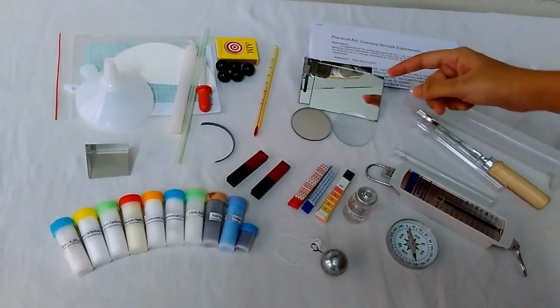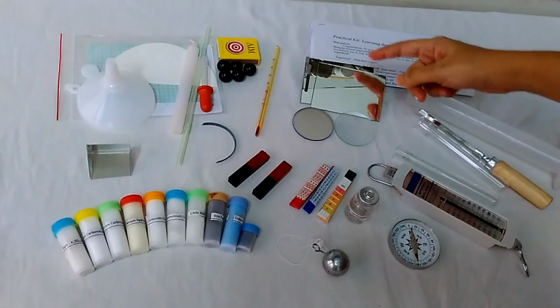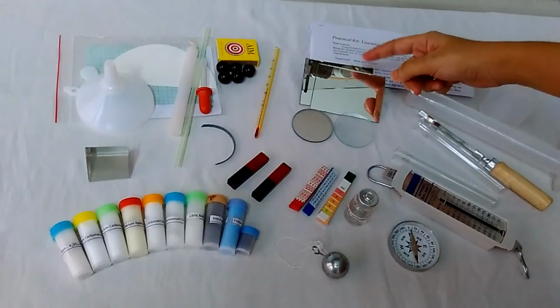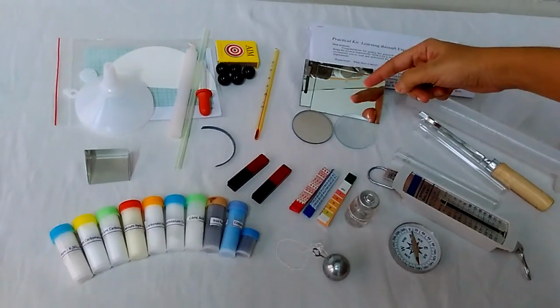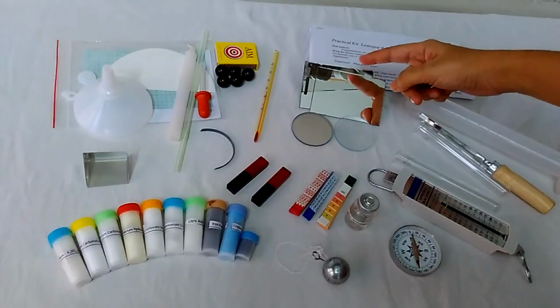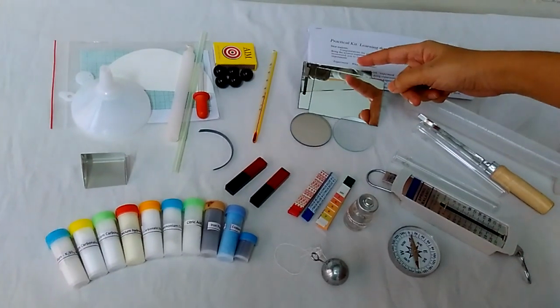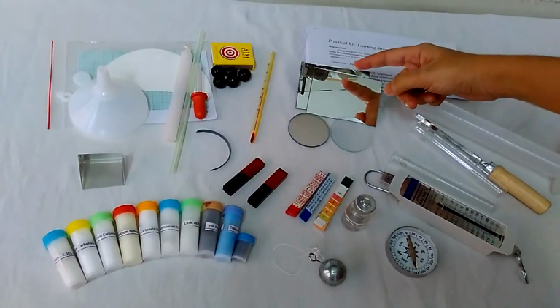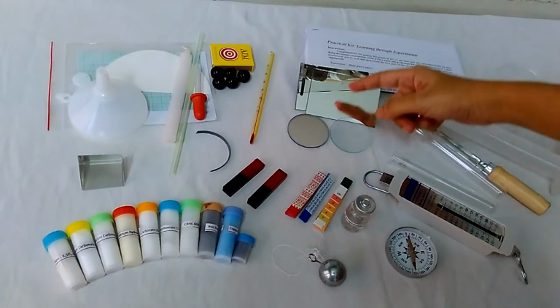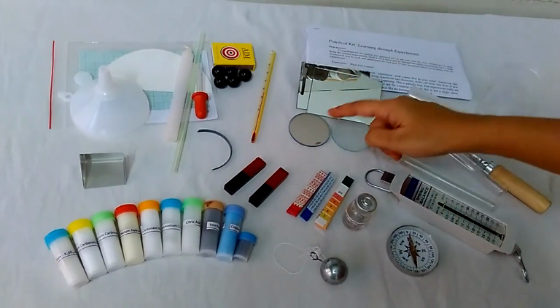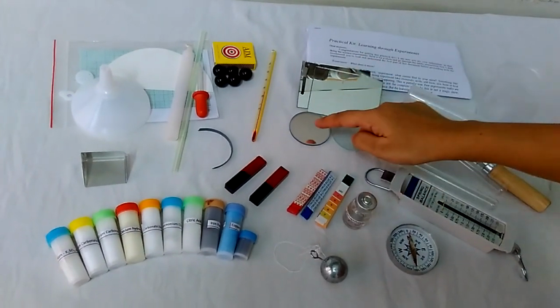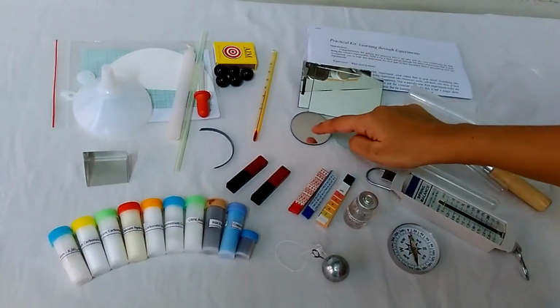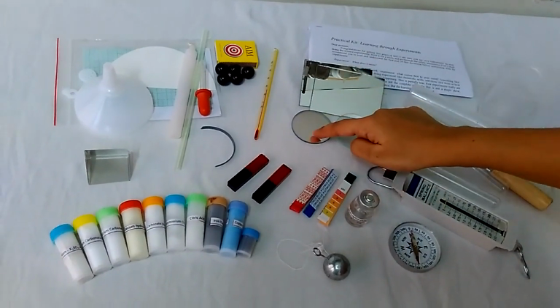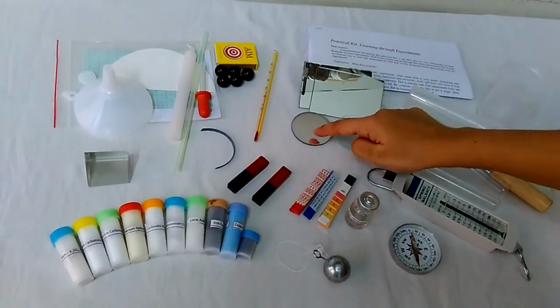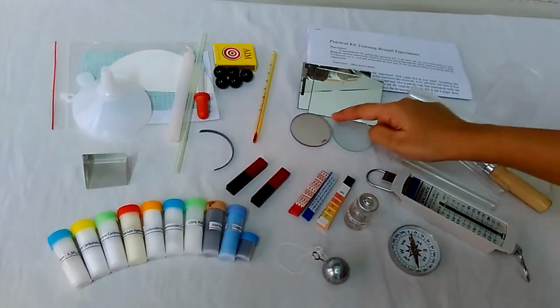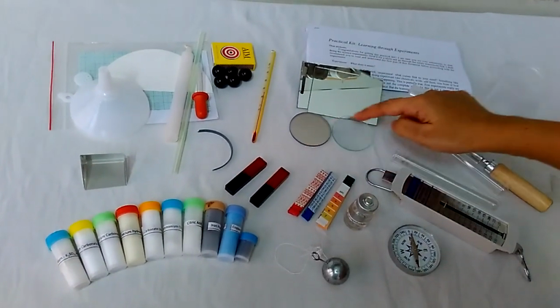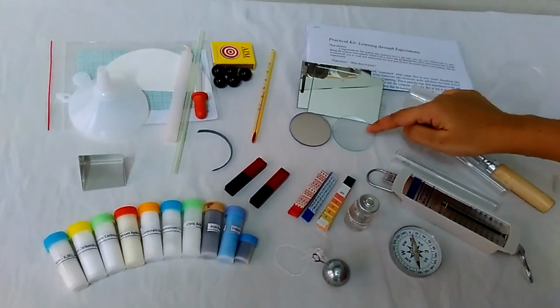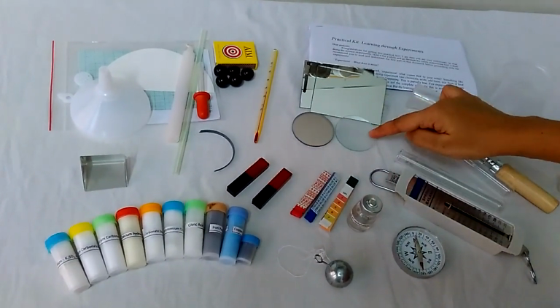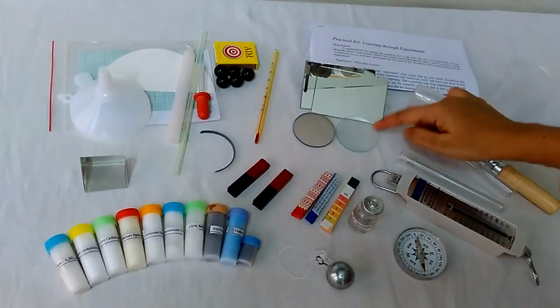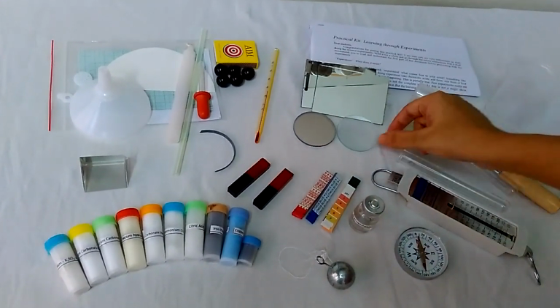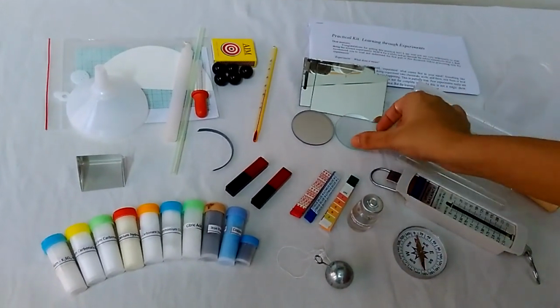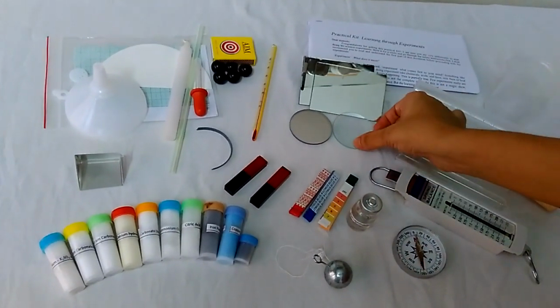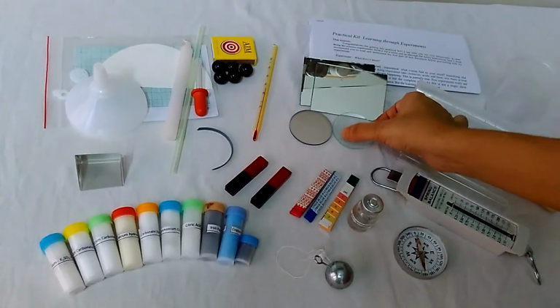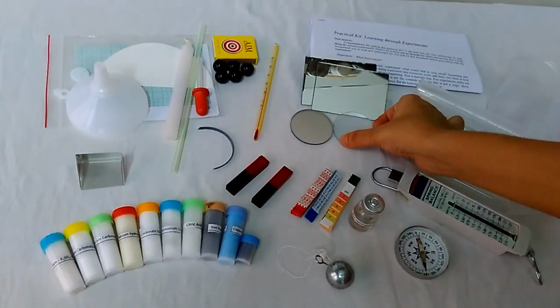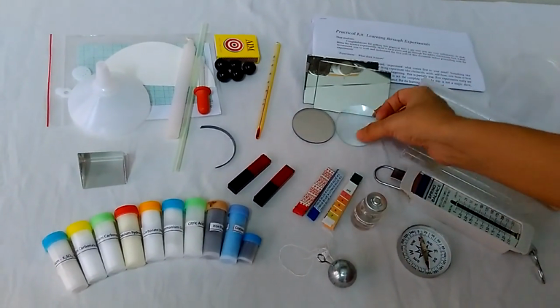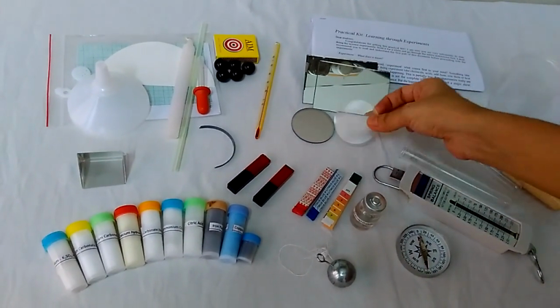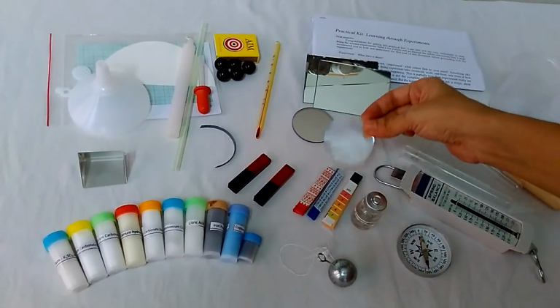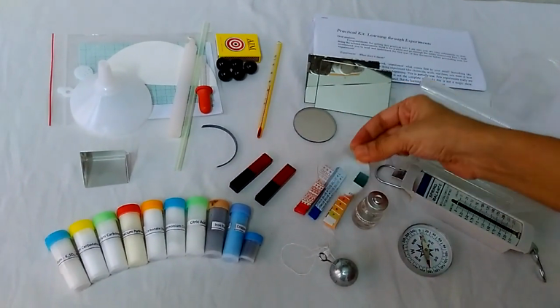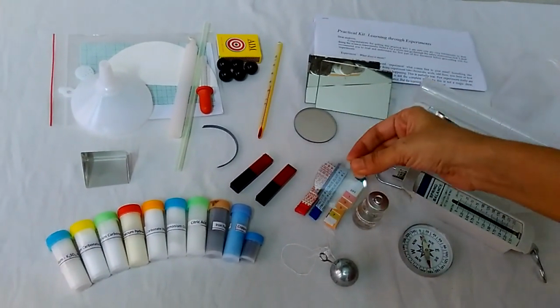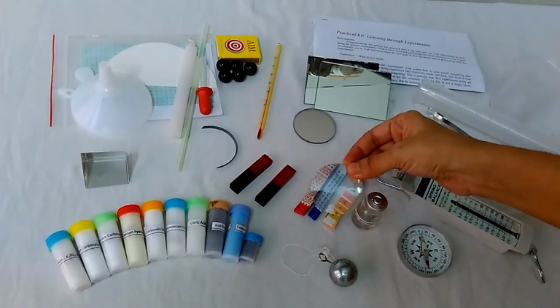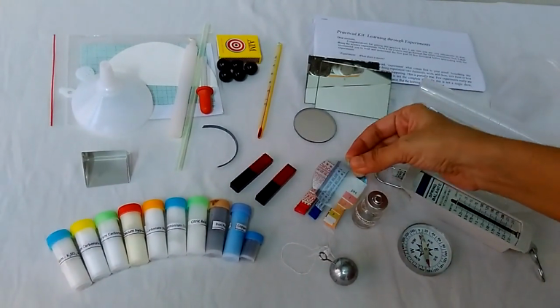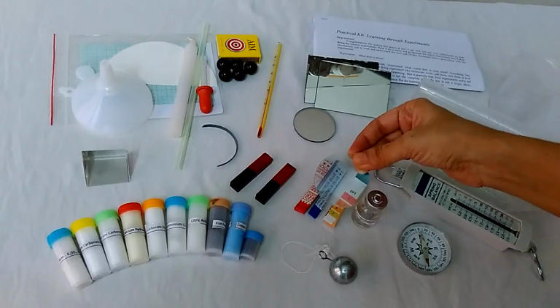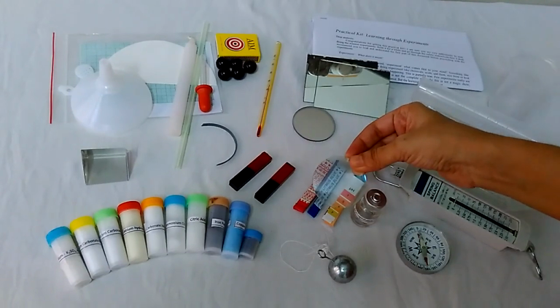These are two plane mirrors. This is a concave mirror and this is a convex lens — it is a magnifying lens.